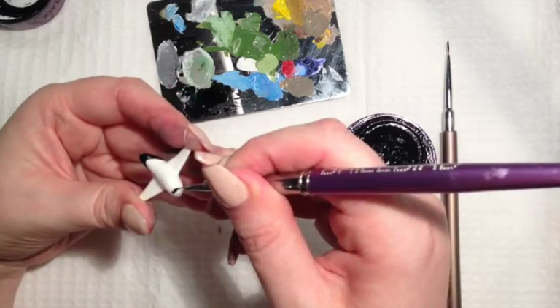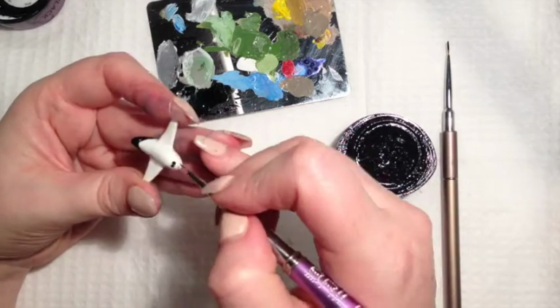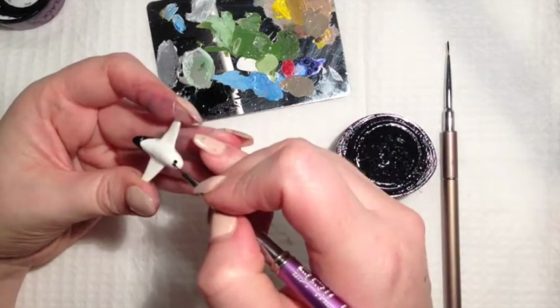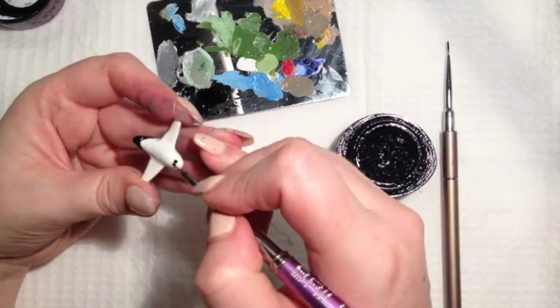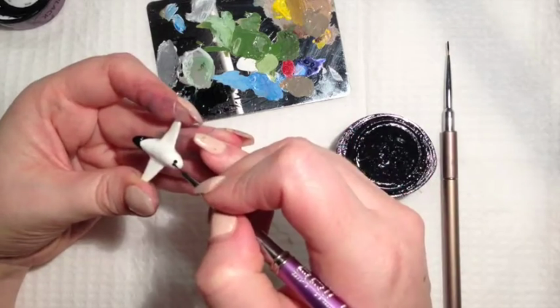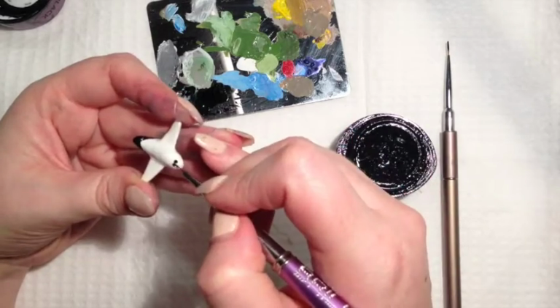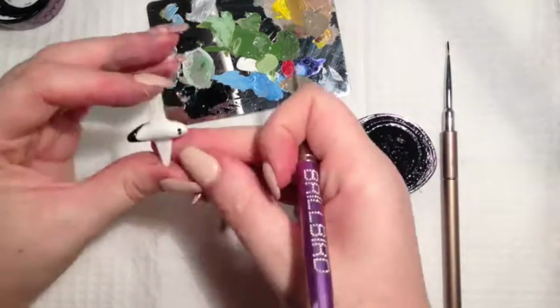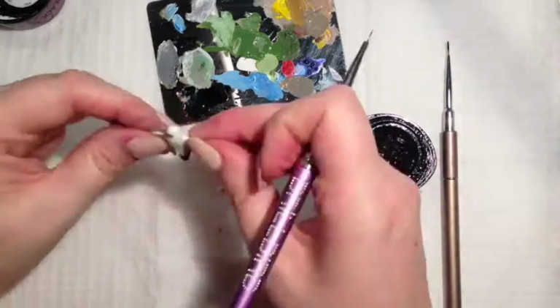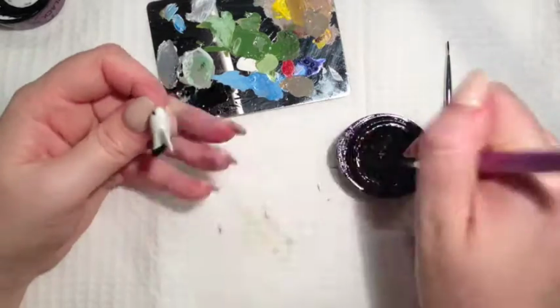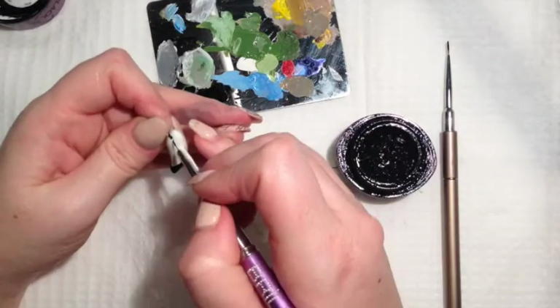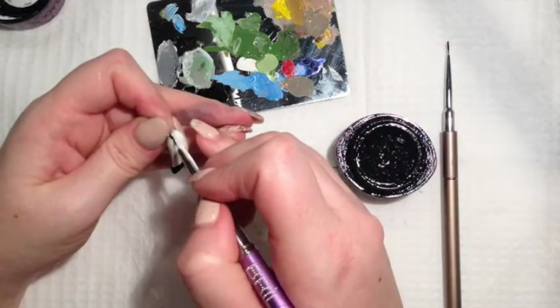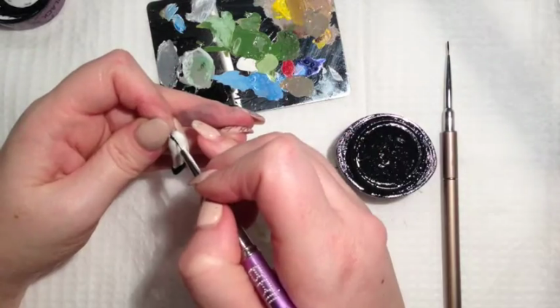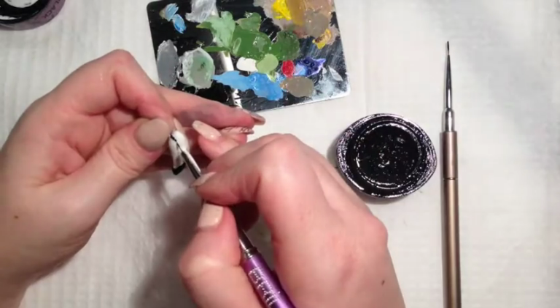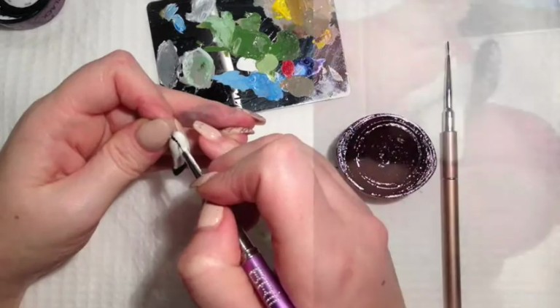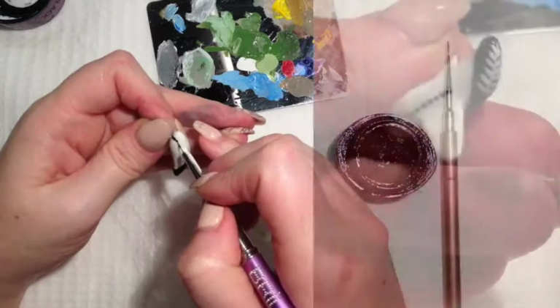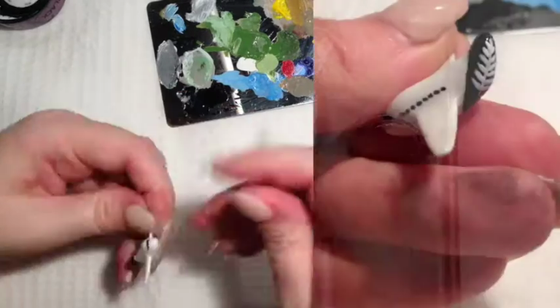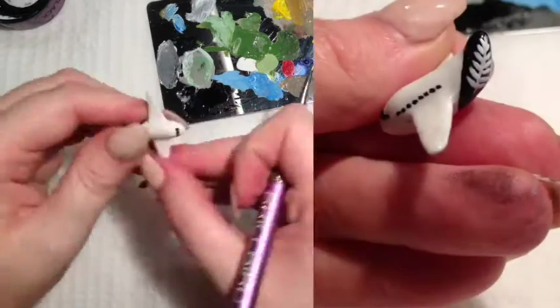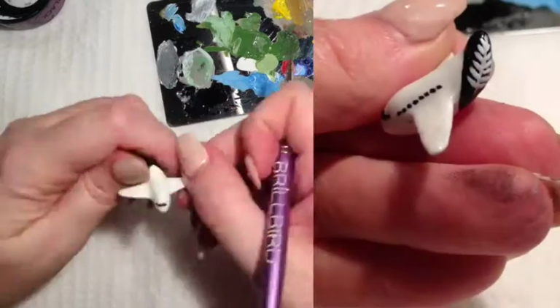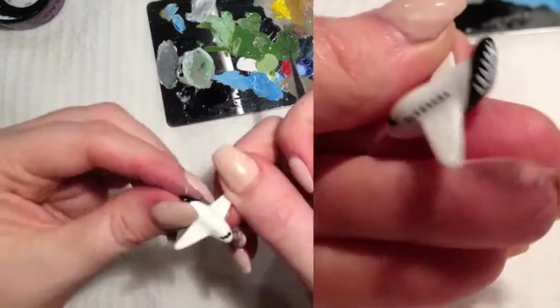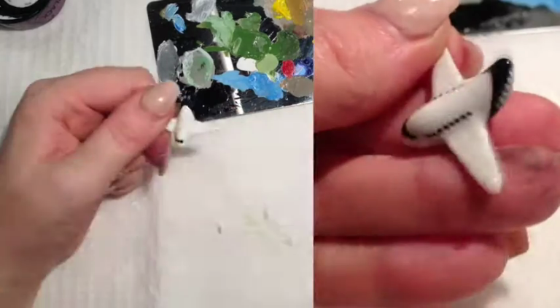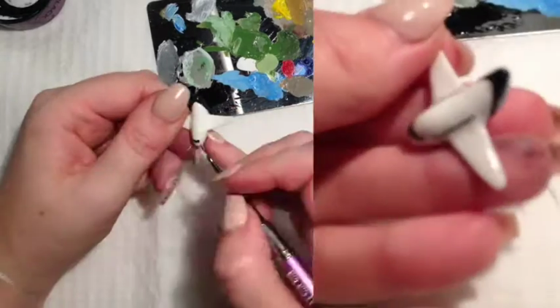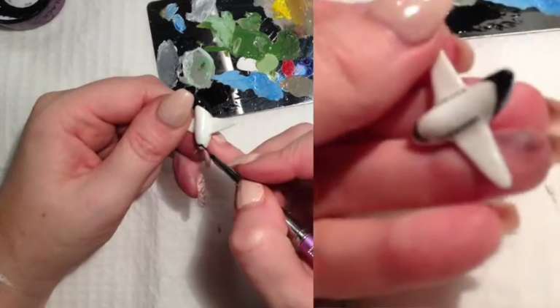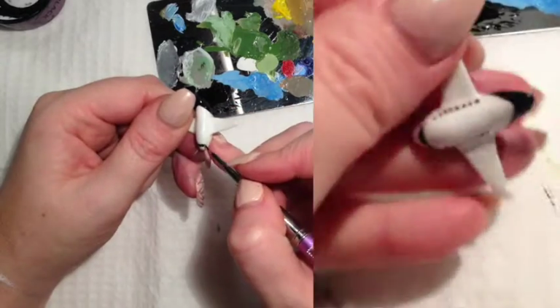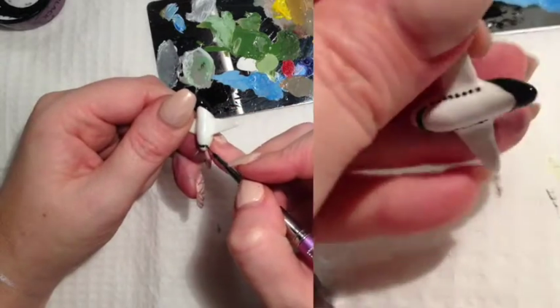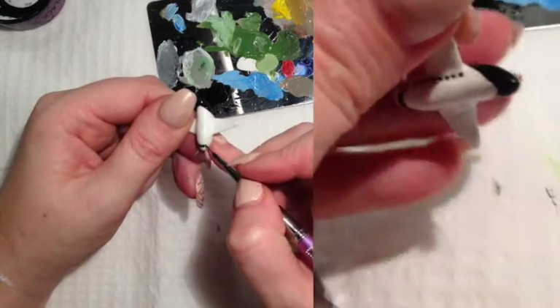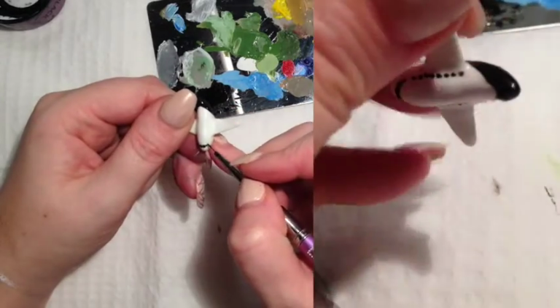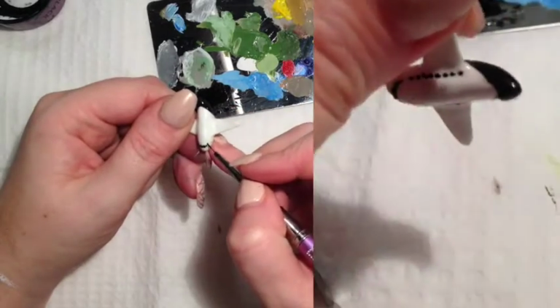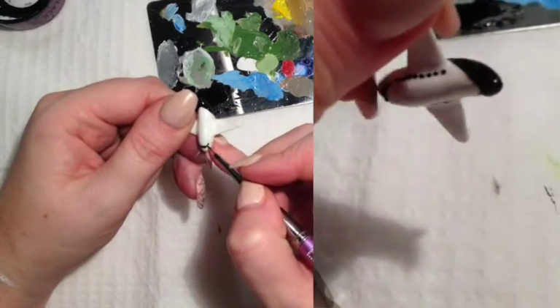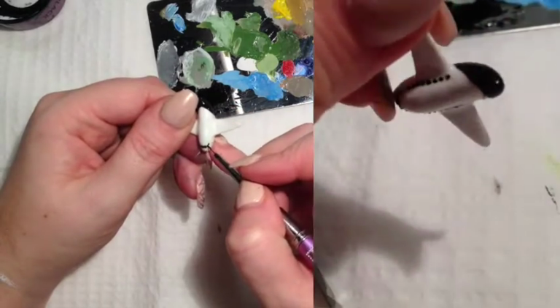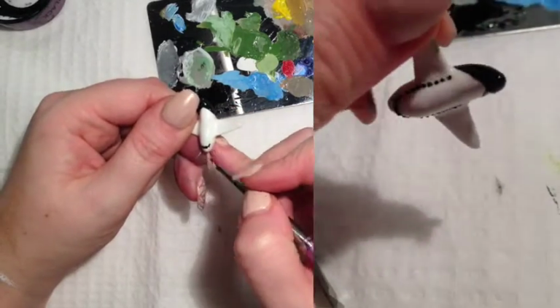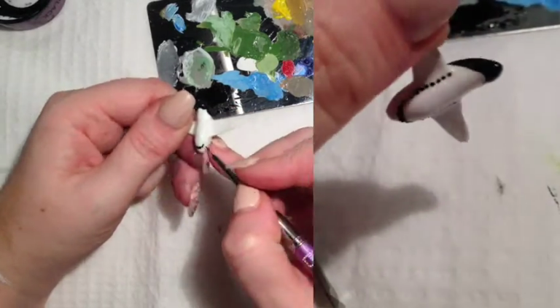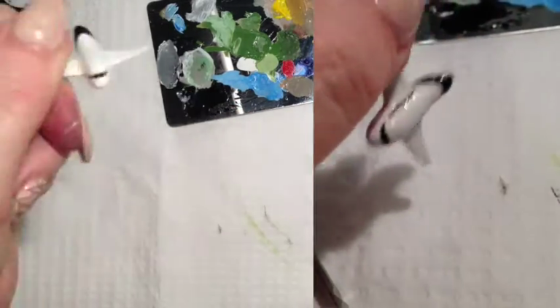I've used white gel polish, top coated and used a designer thick gel paint to create my detail.